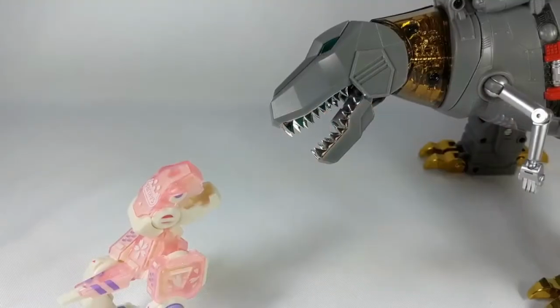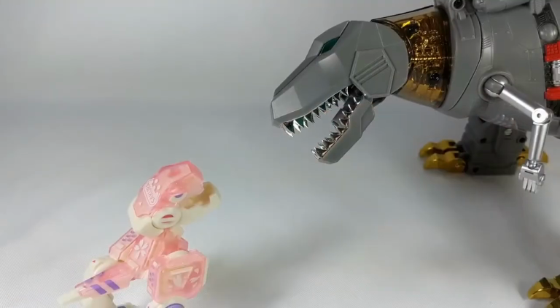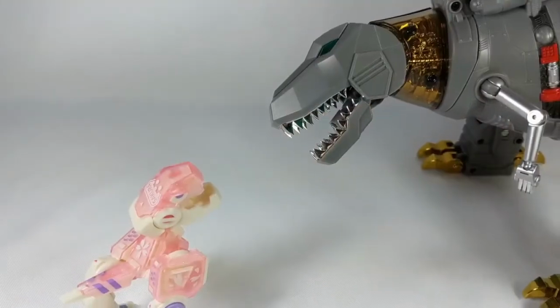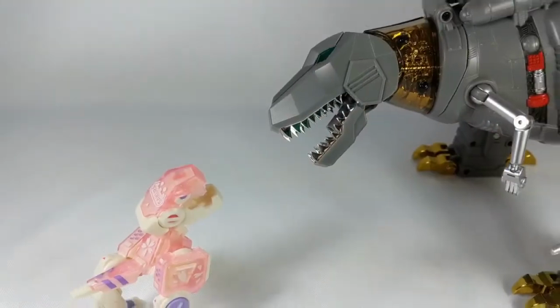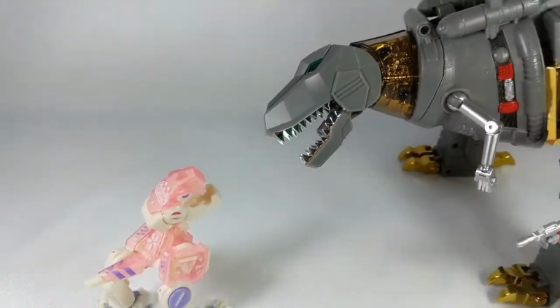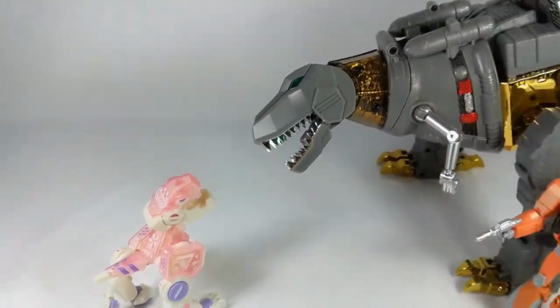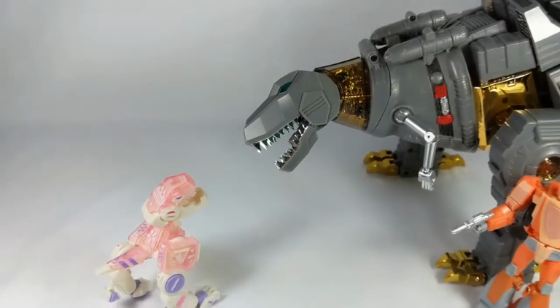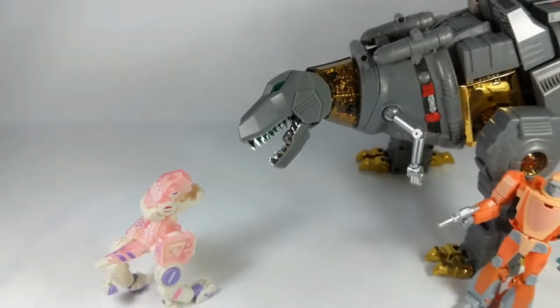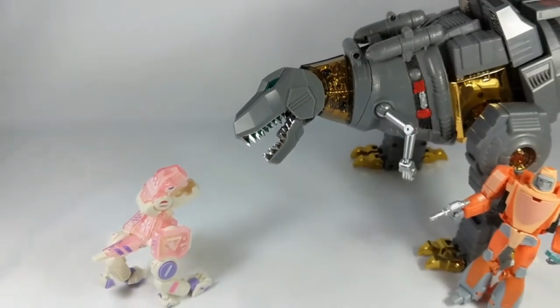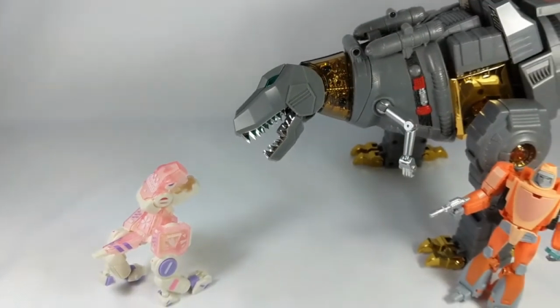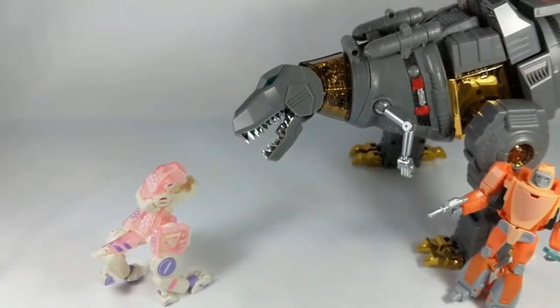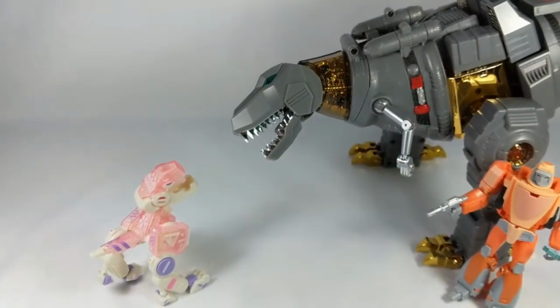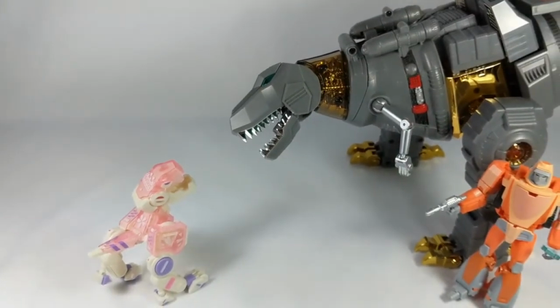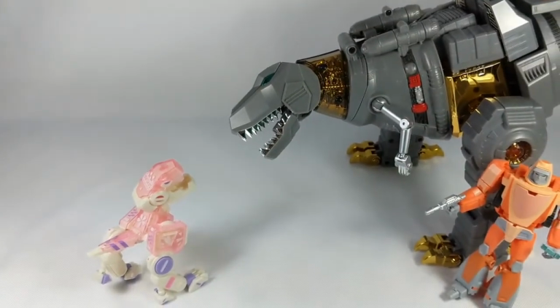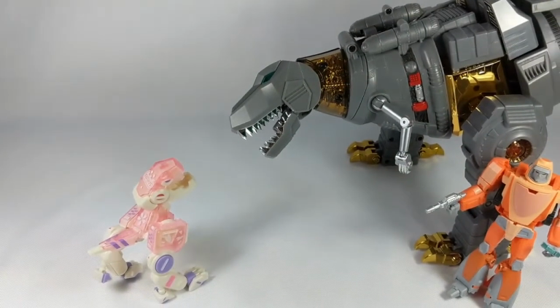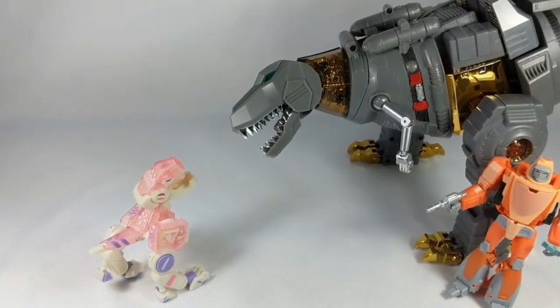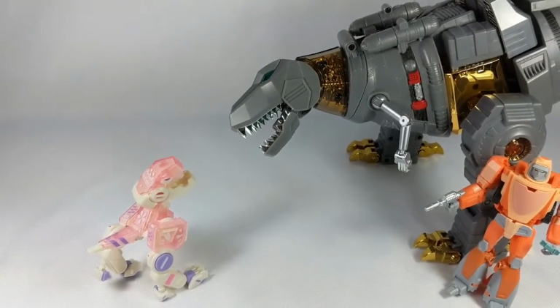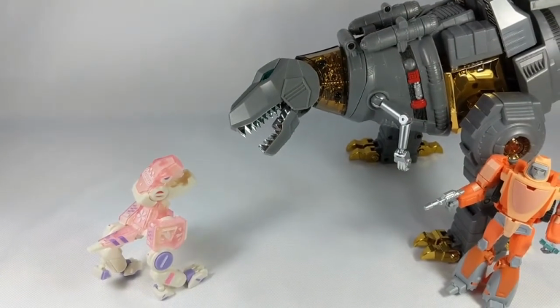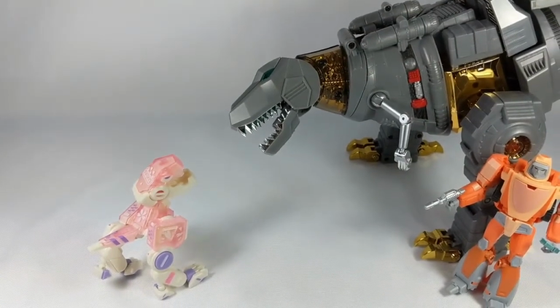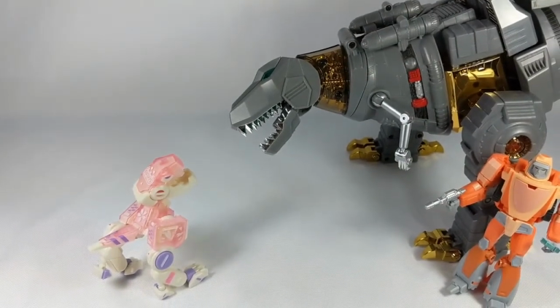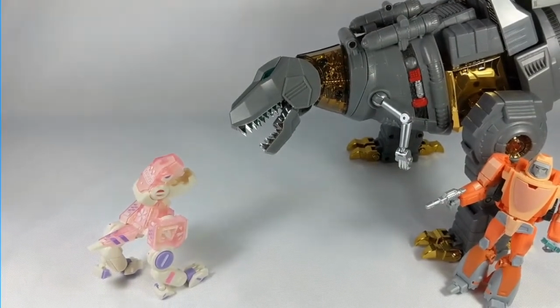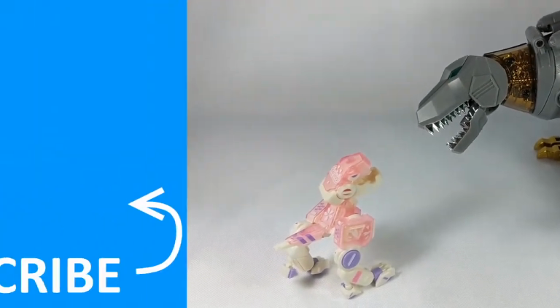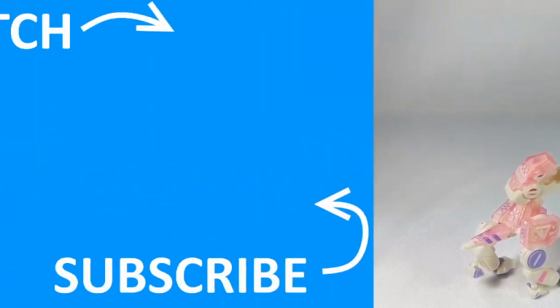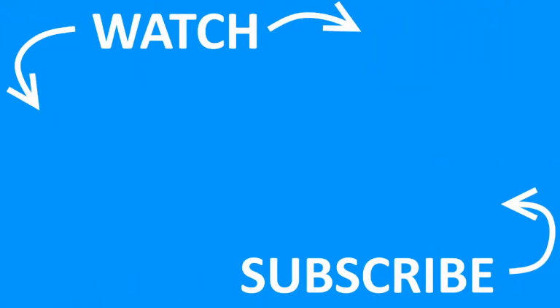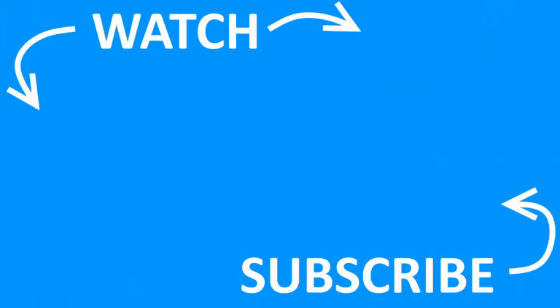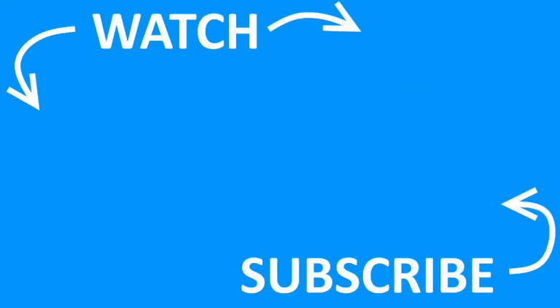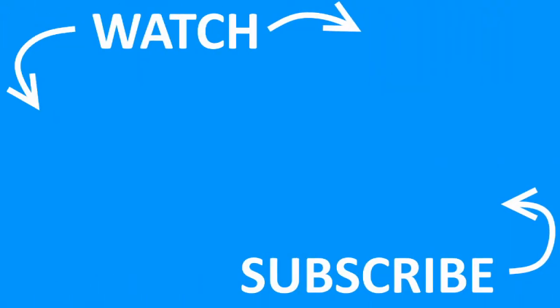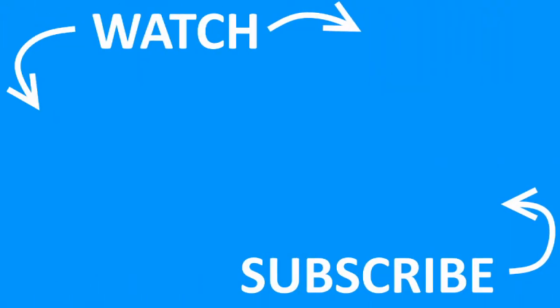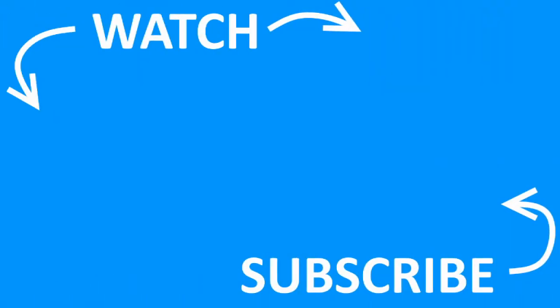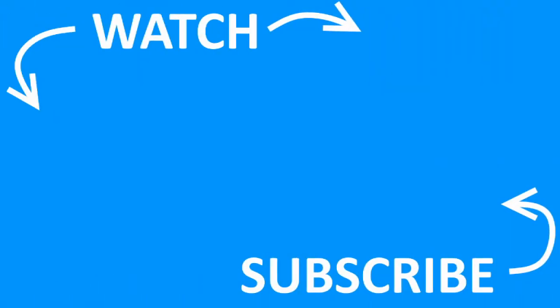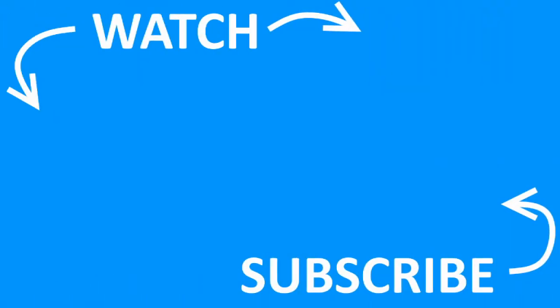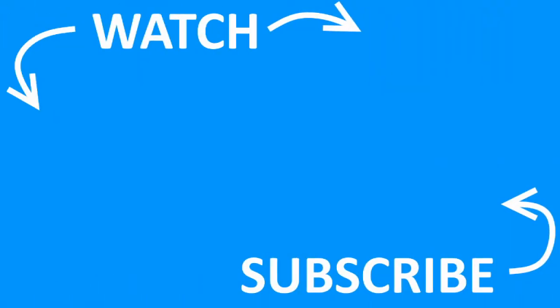Mama! Wheelie says adopt today! Wheelie!